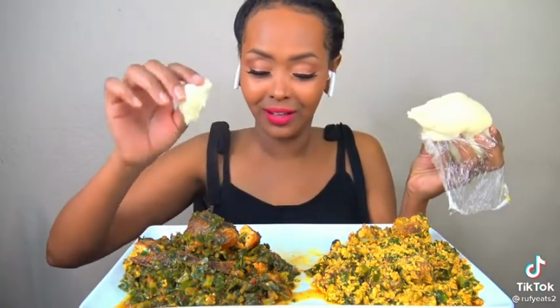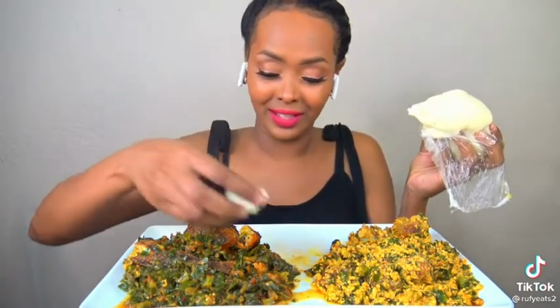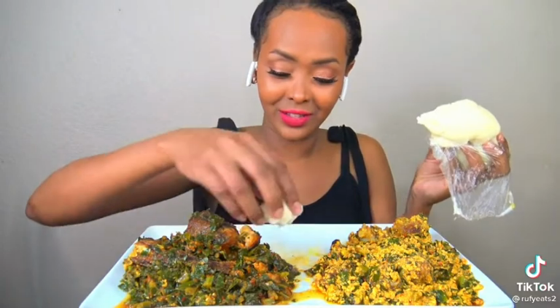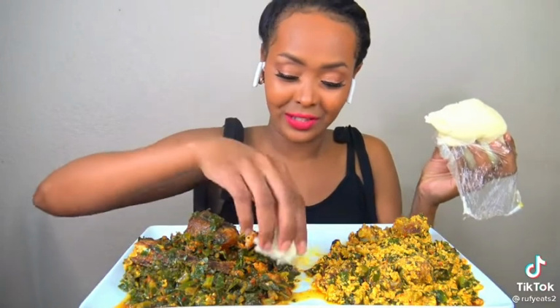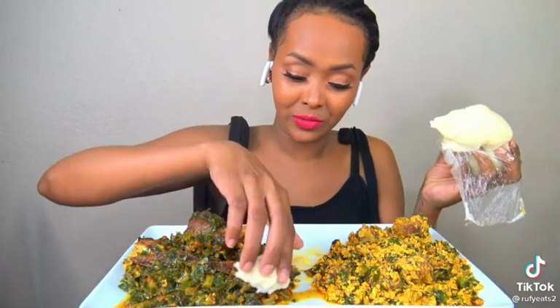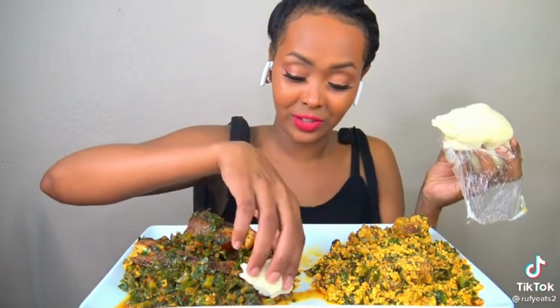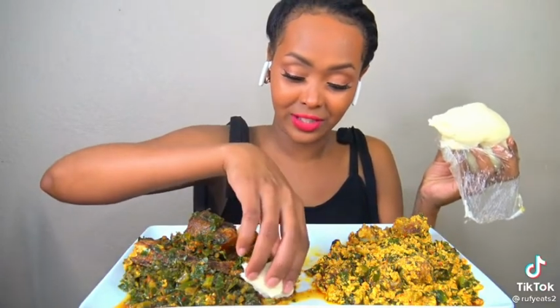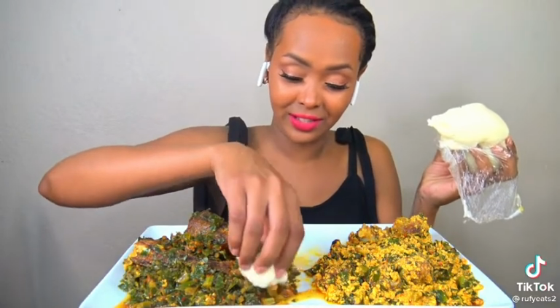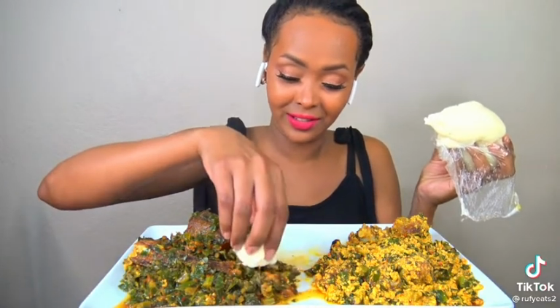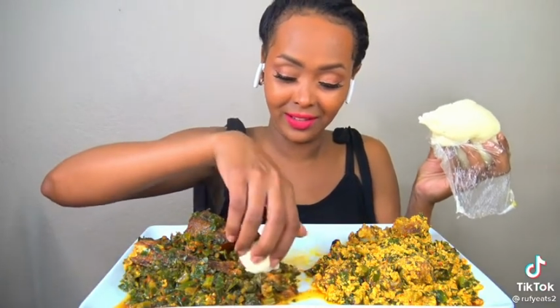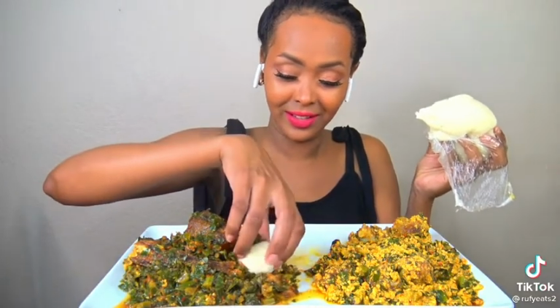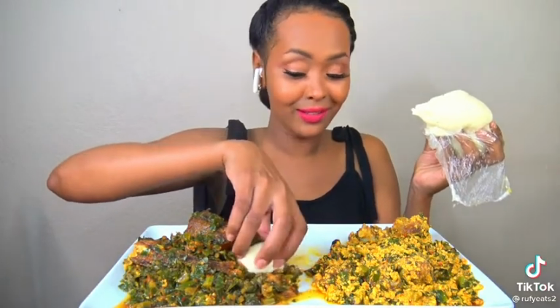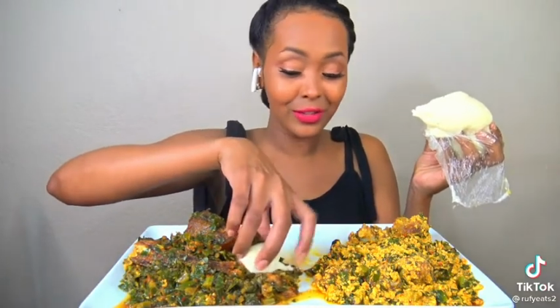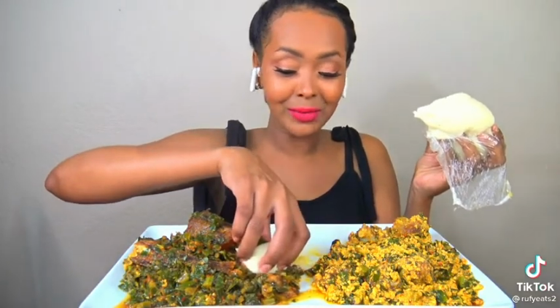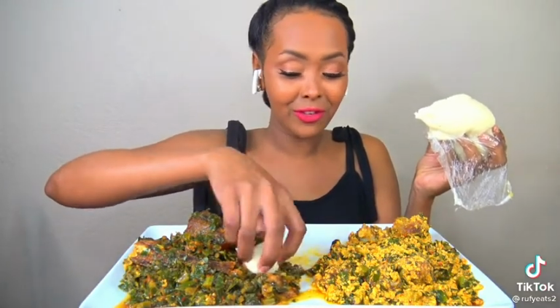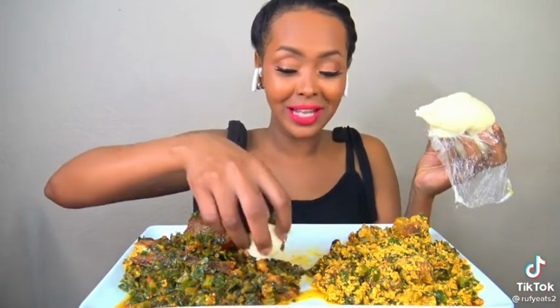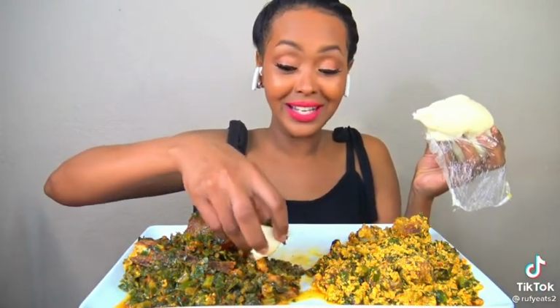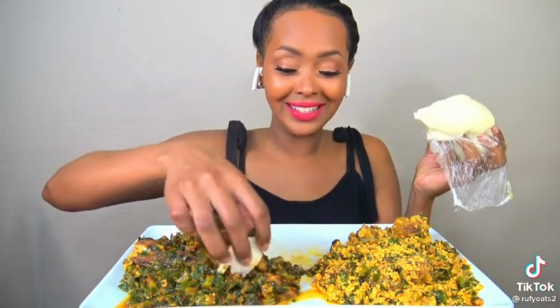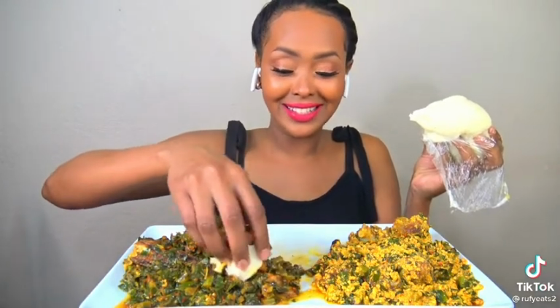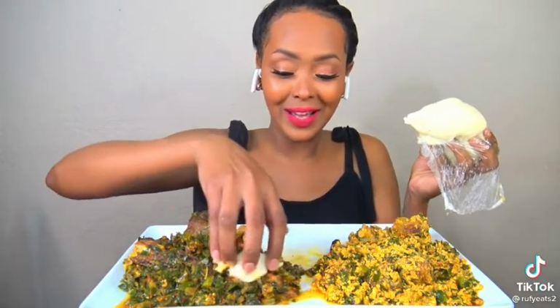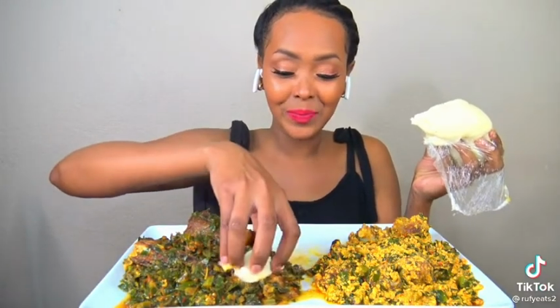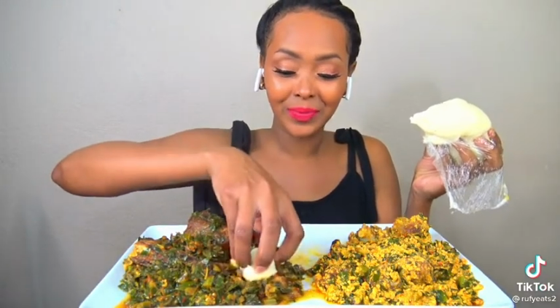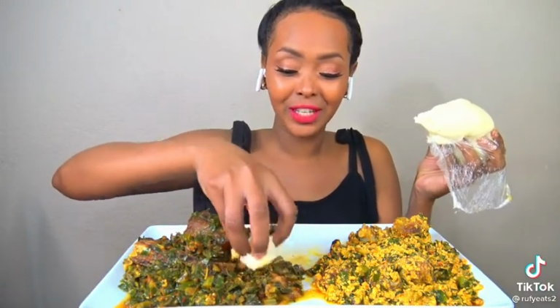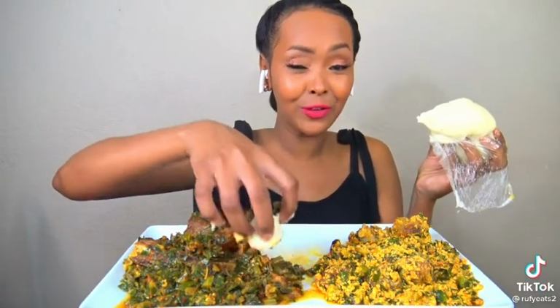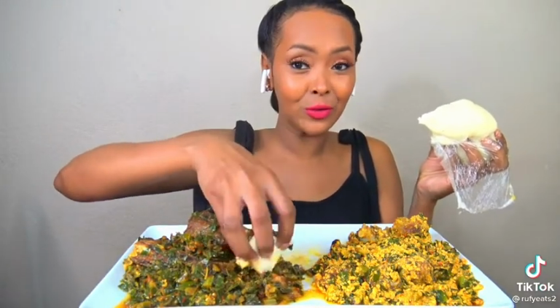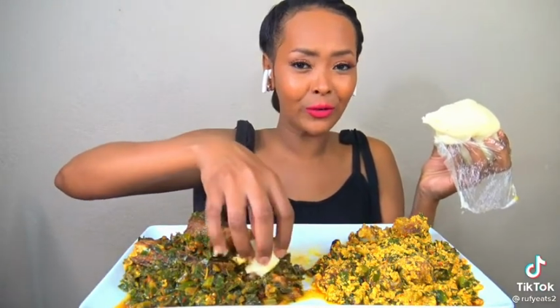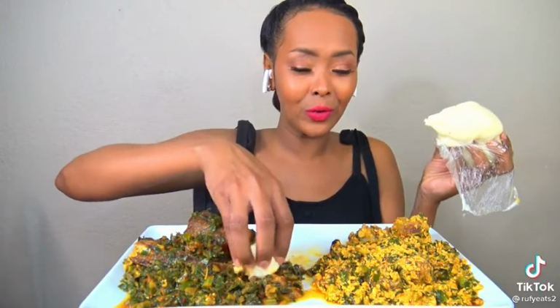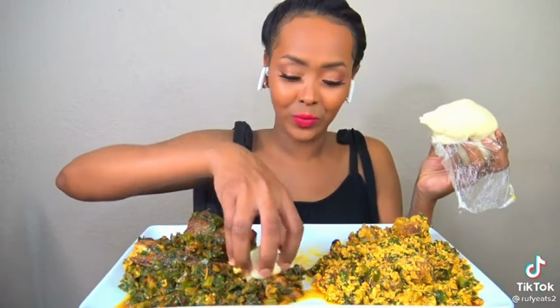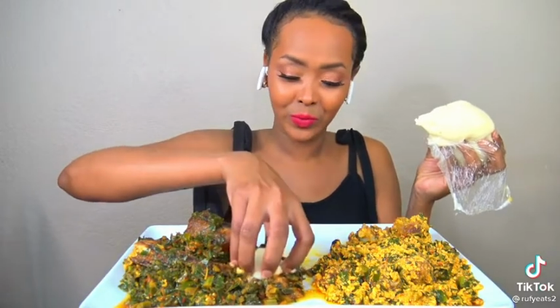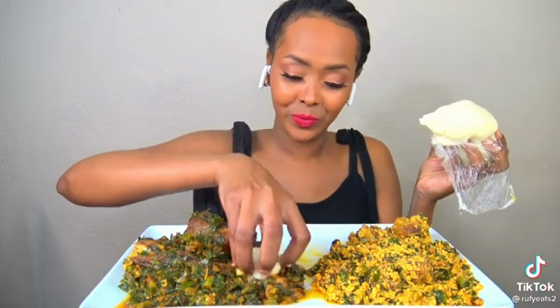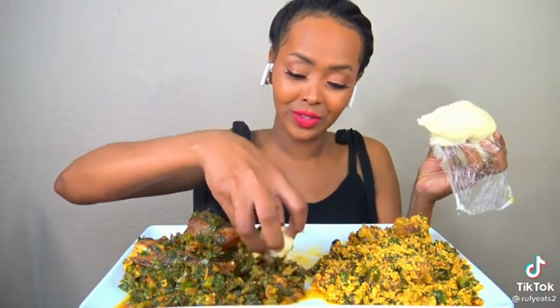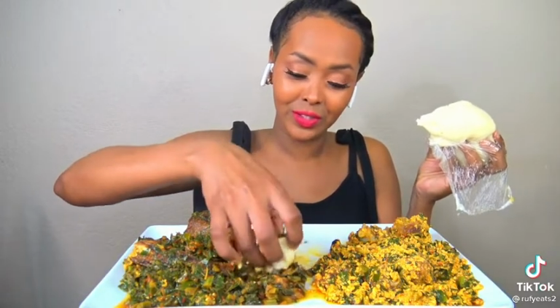All right, let's try this one first. Today's my first time eating this — ifu river stew.